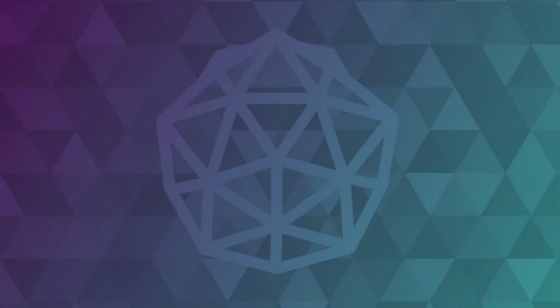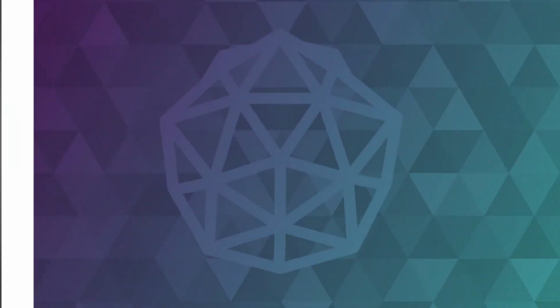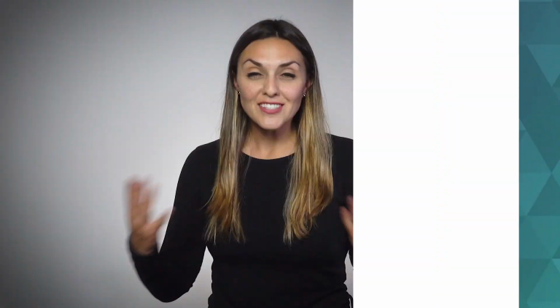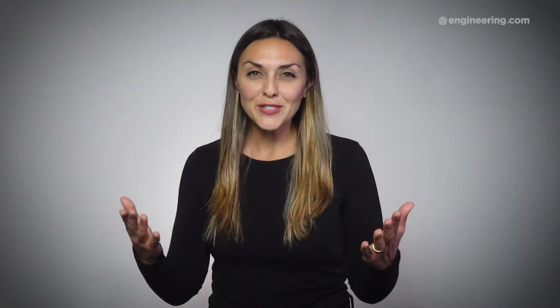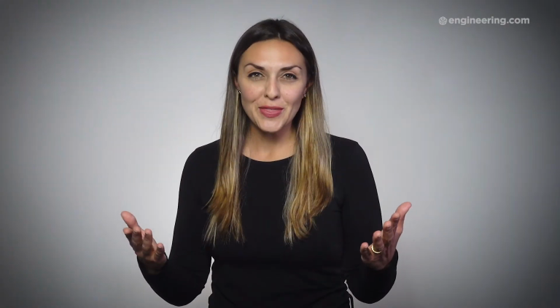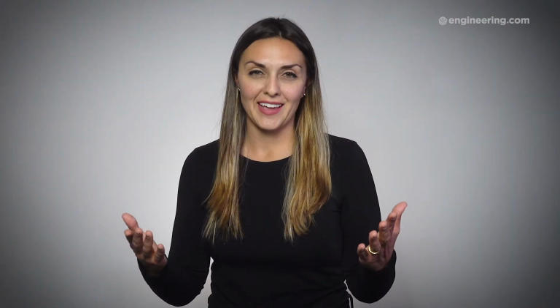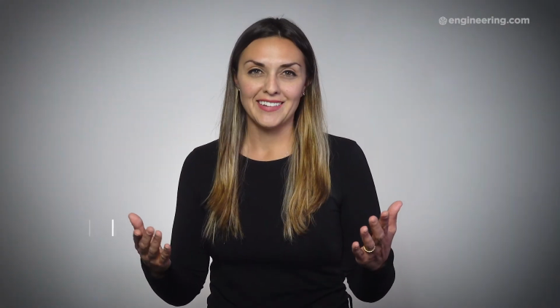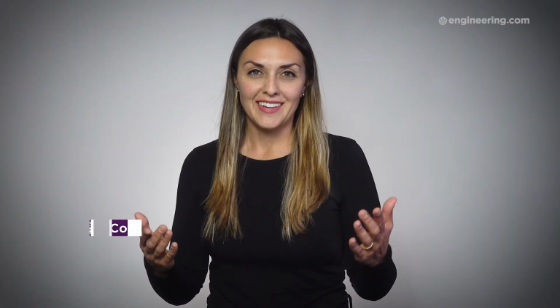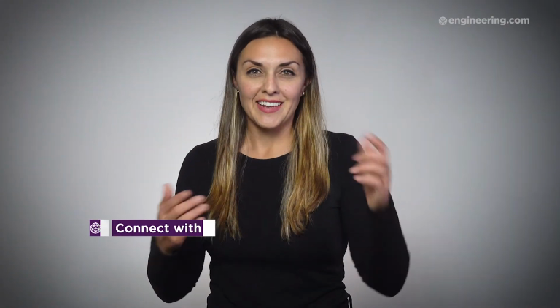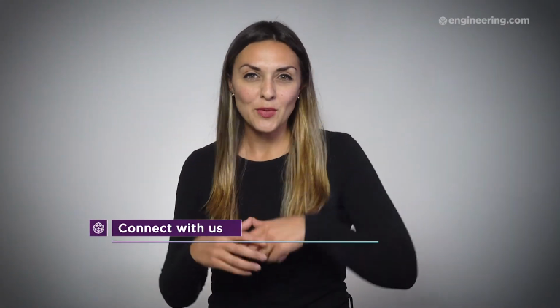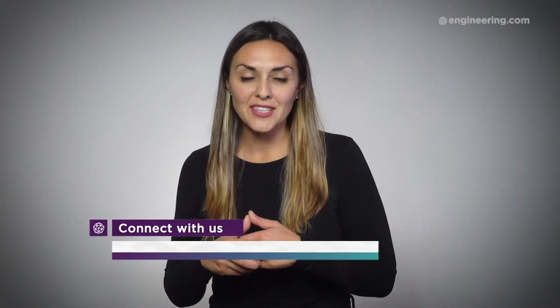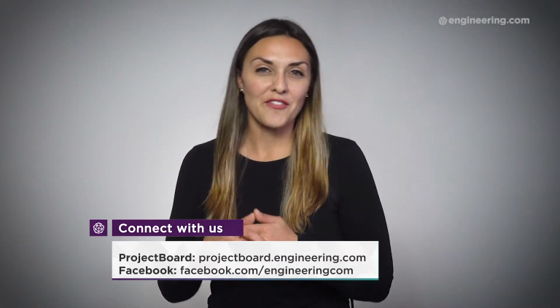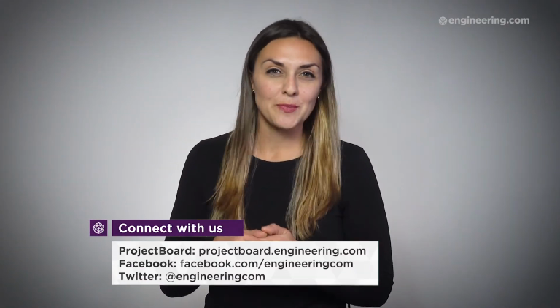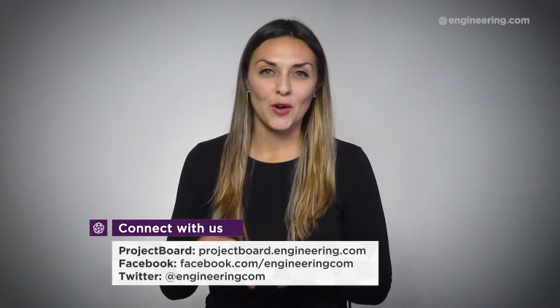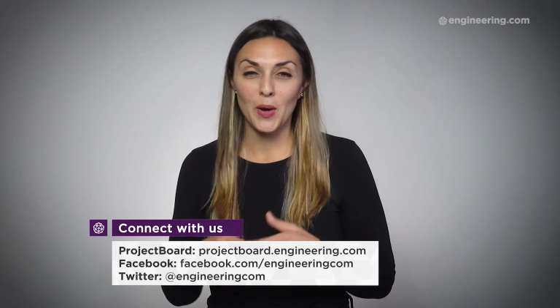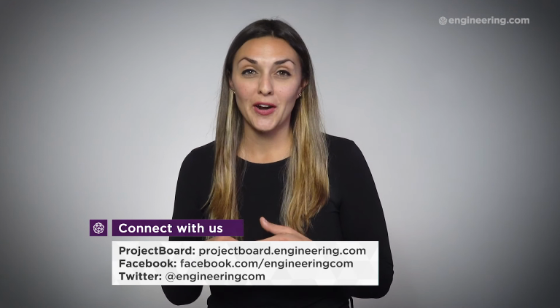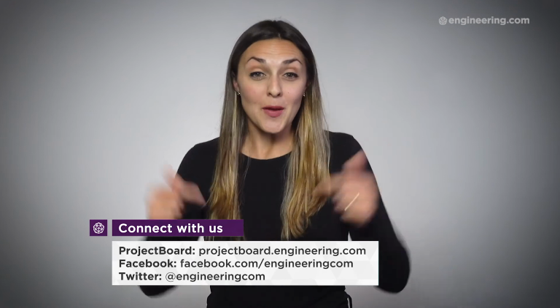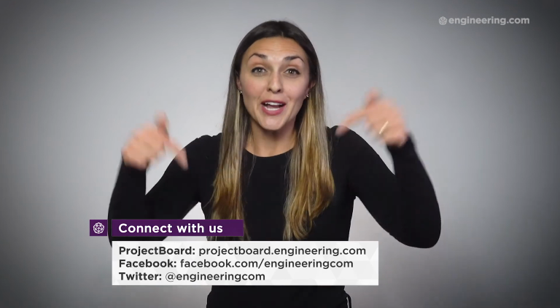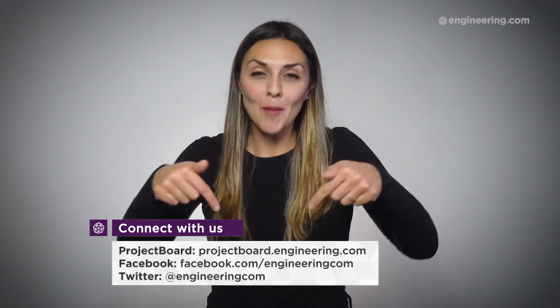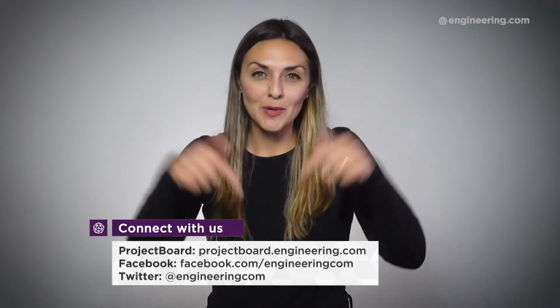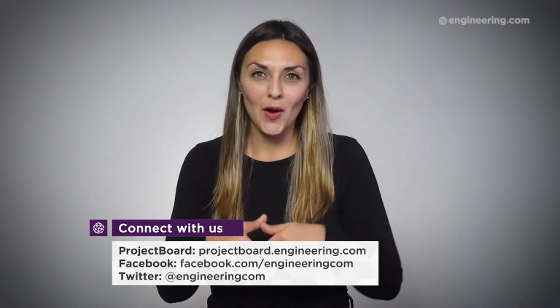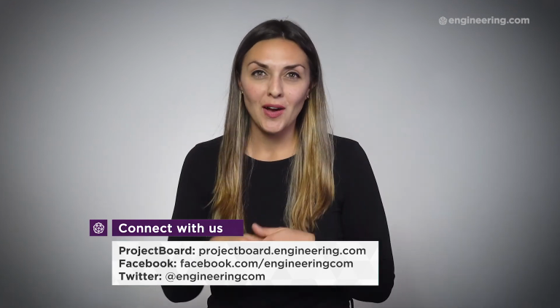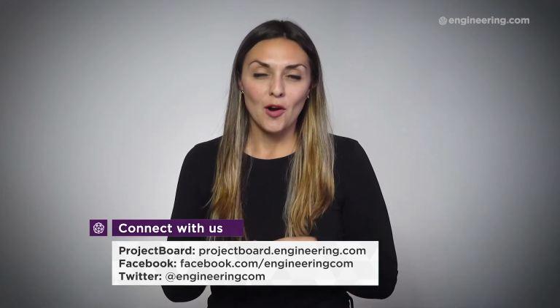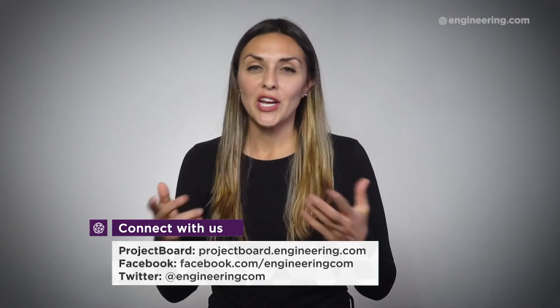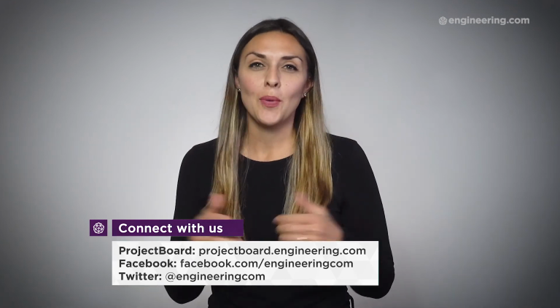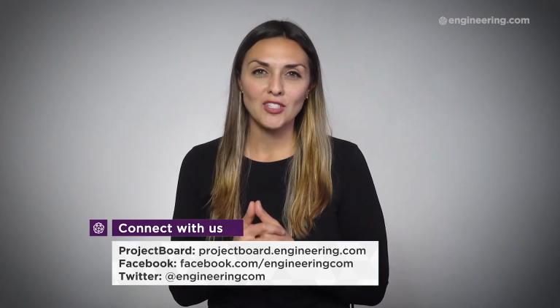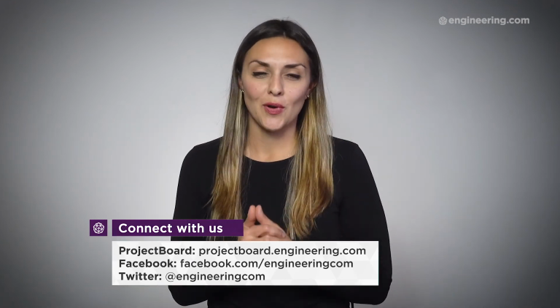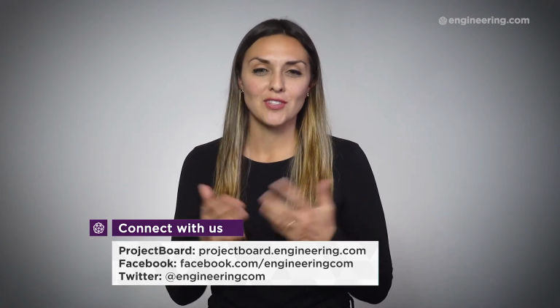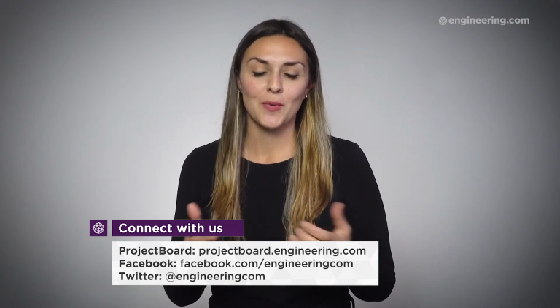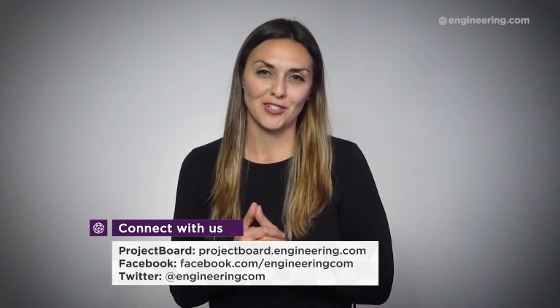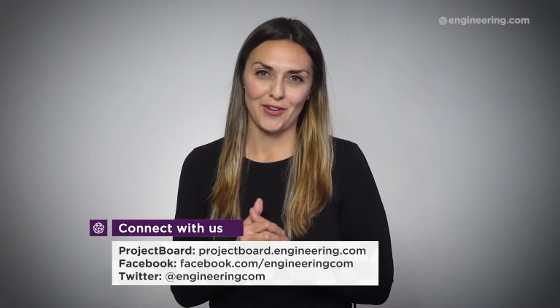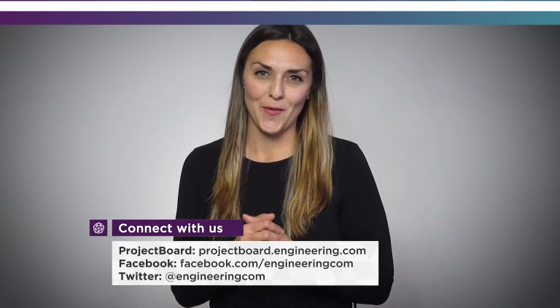Let us know what you think. Connect with us on Facebook or Twitter, make a comment below, or check out ProjectBoard and start a project of your own.